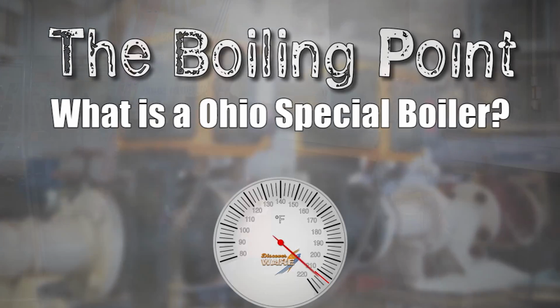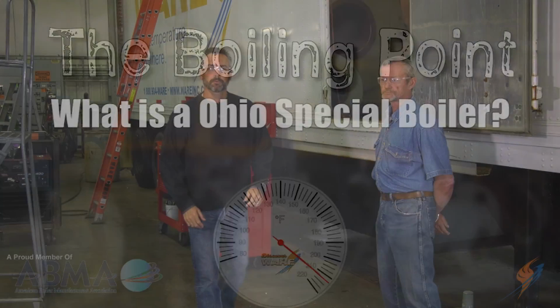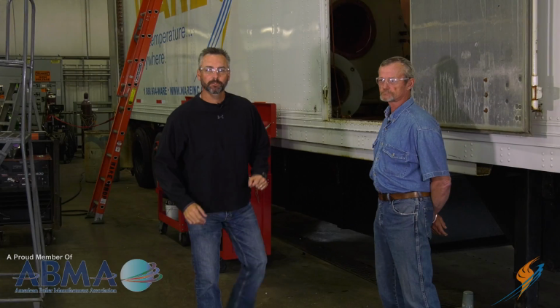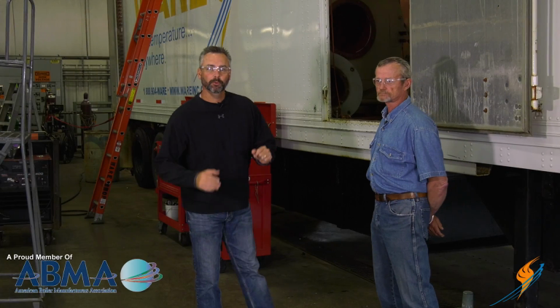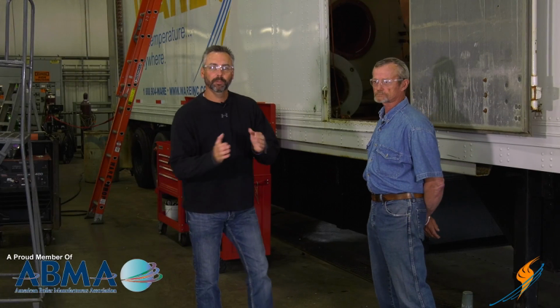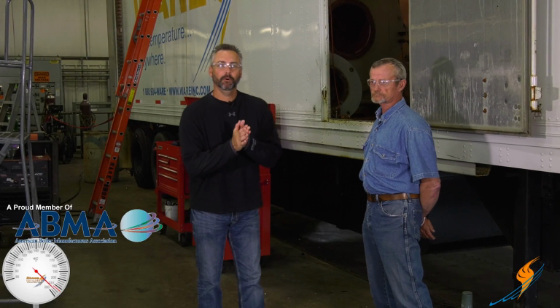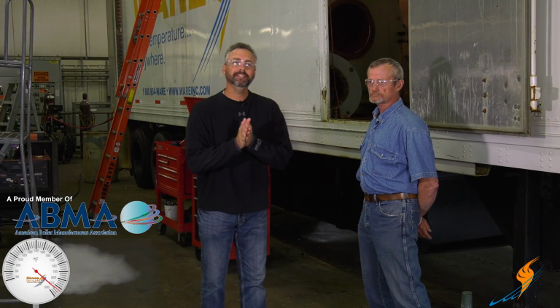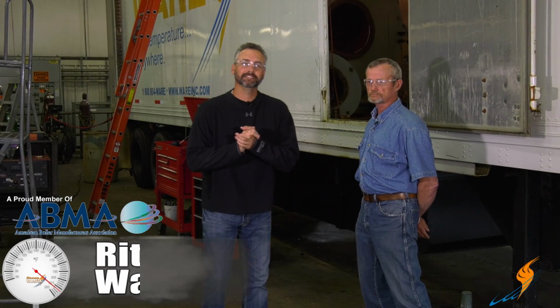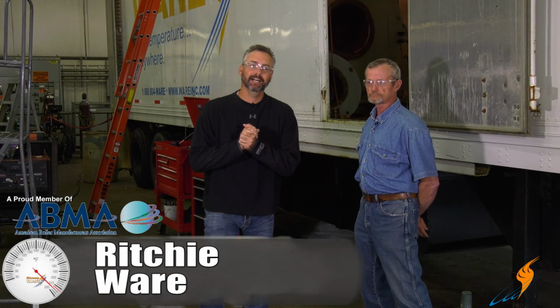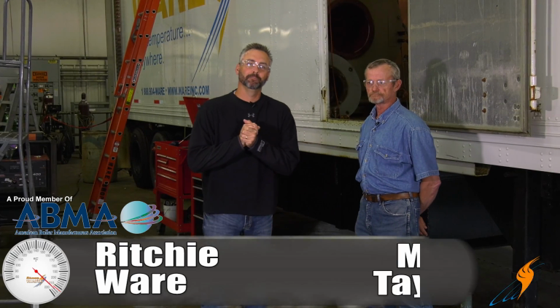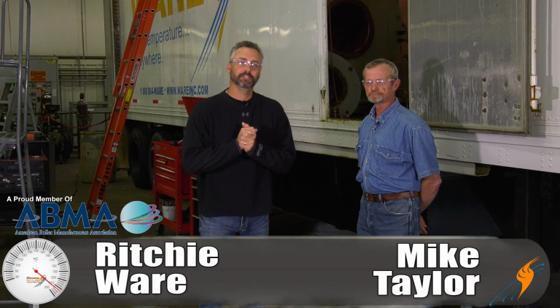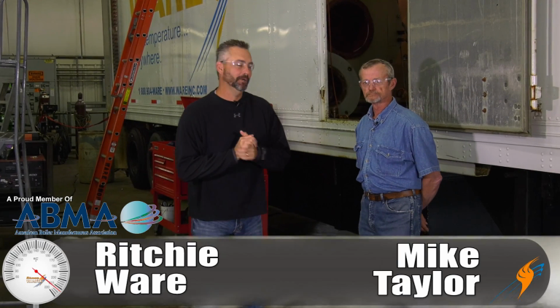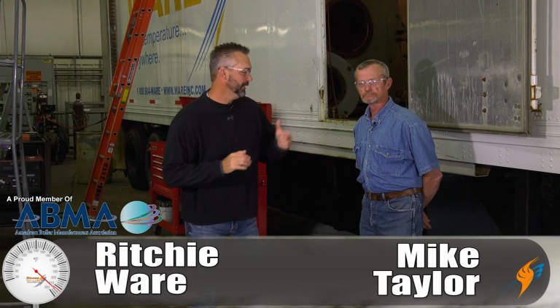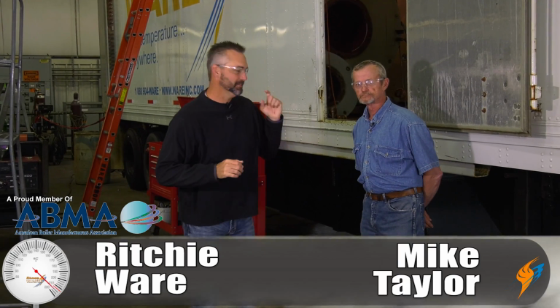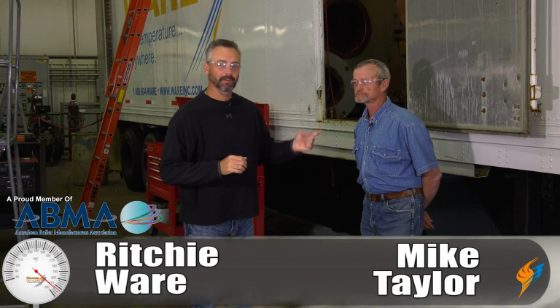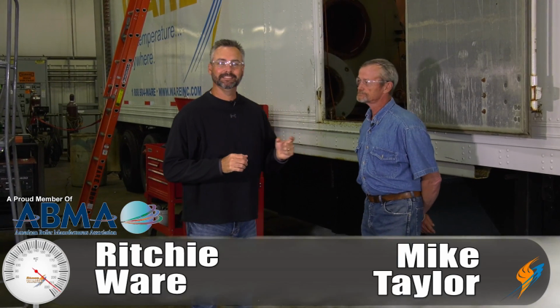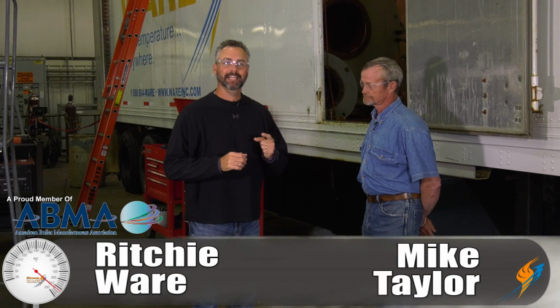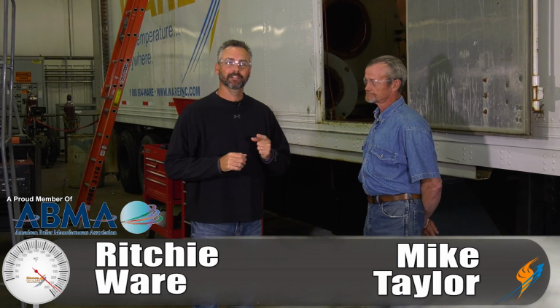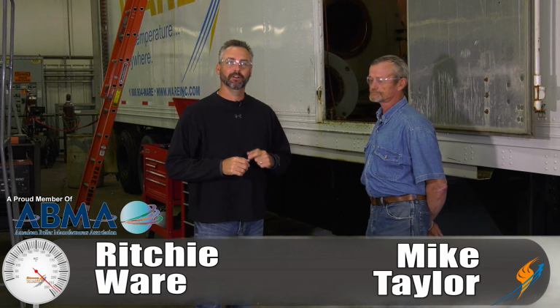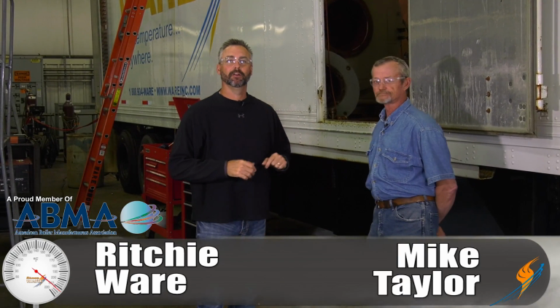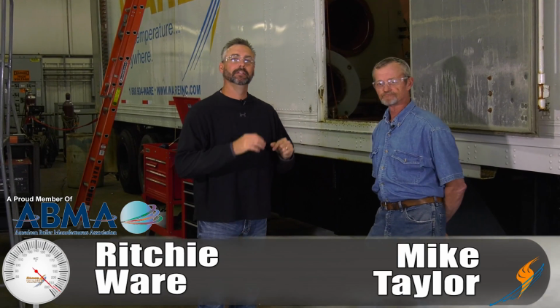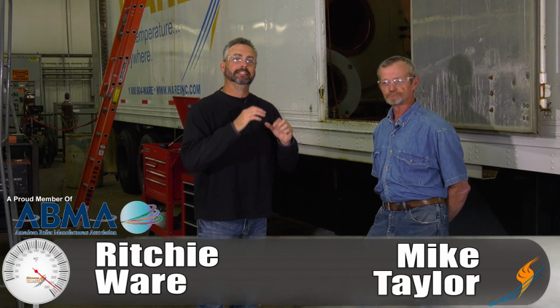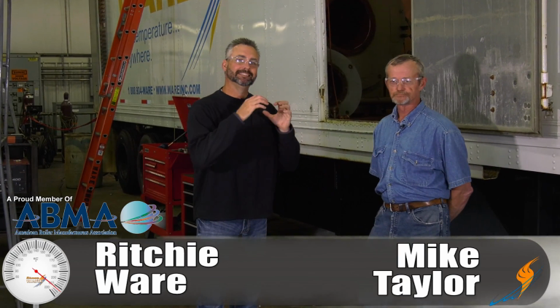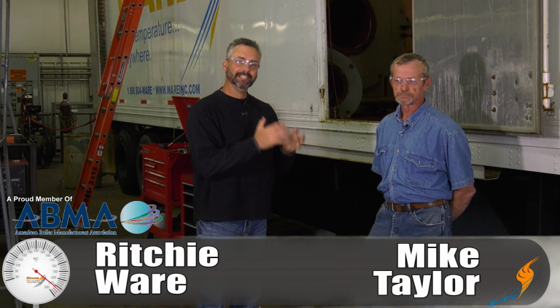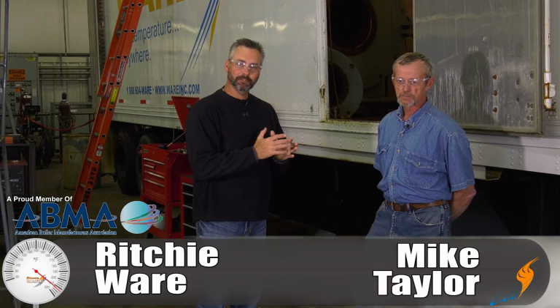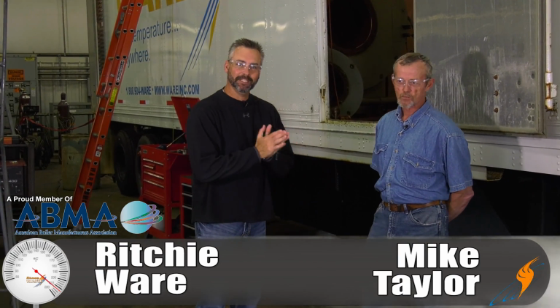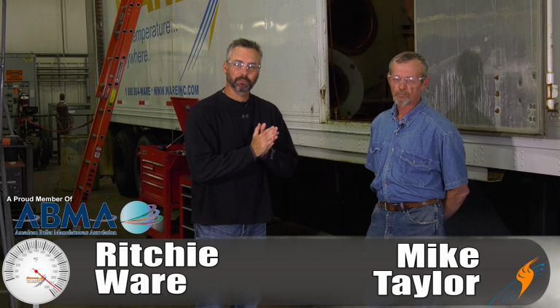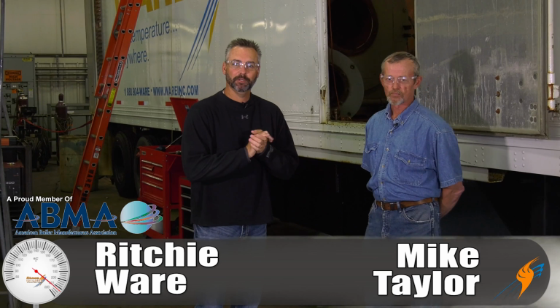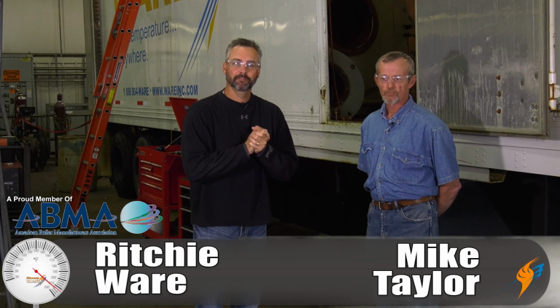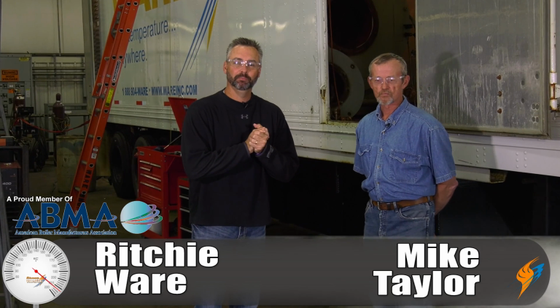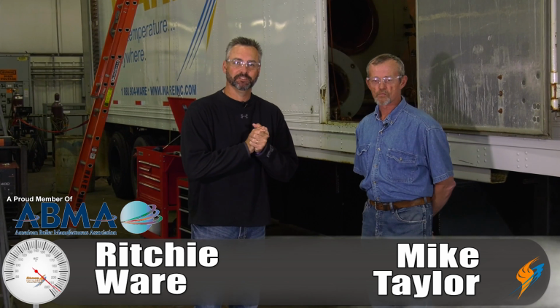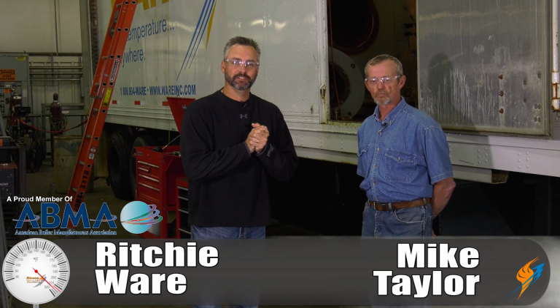Welcome to the Boiling Point. I'm Richie Ware. This is Mike Taylor, our technical expert of the business.